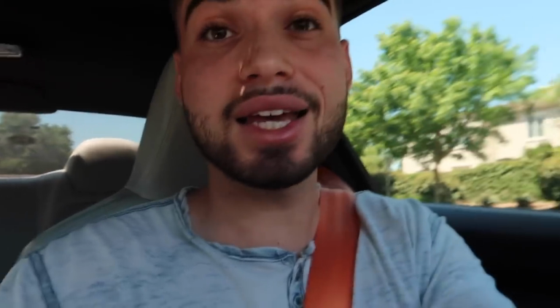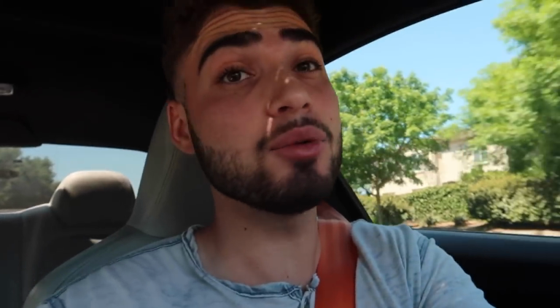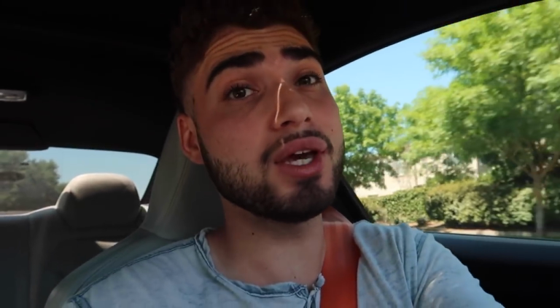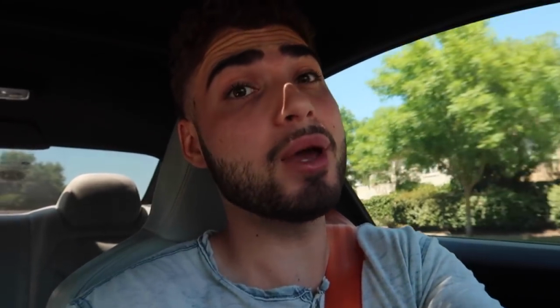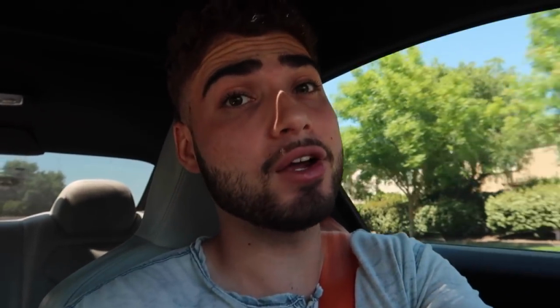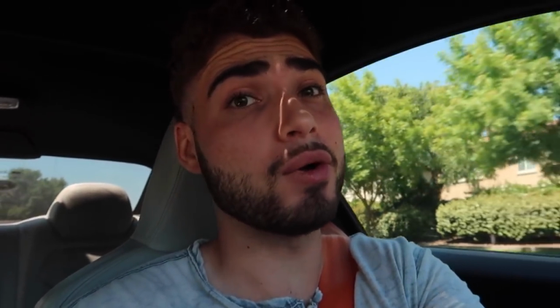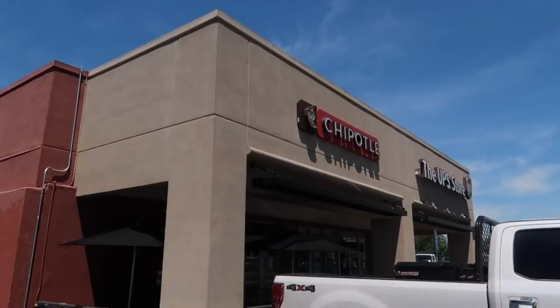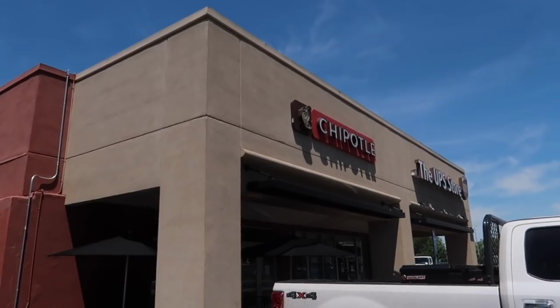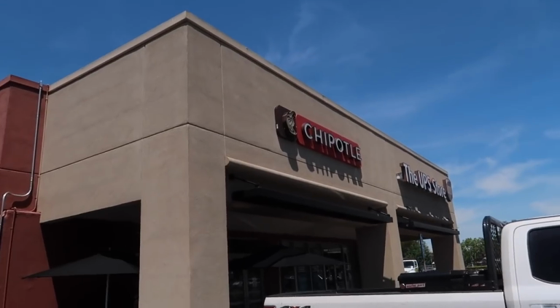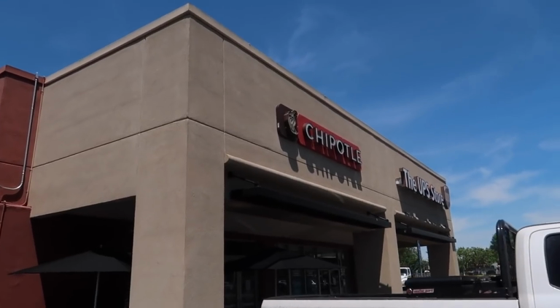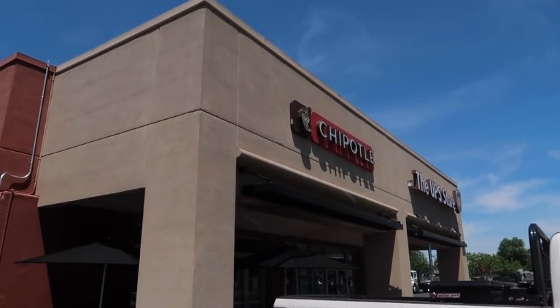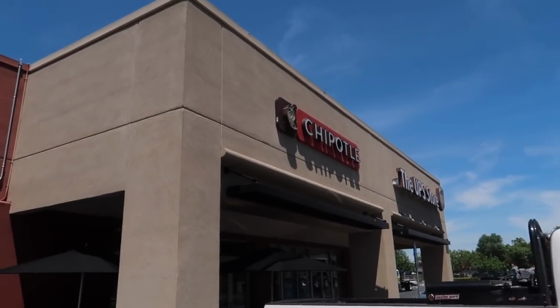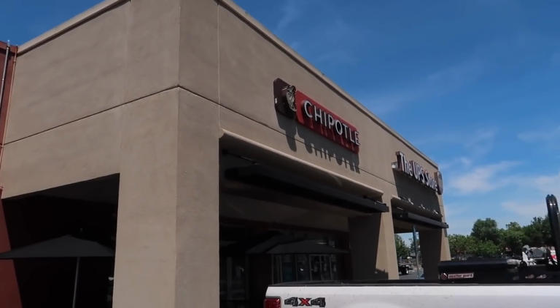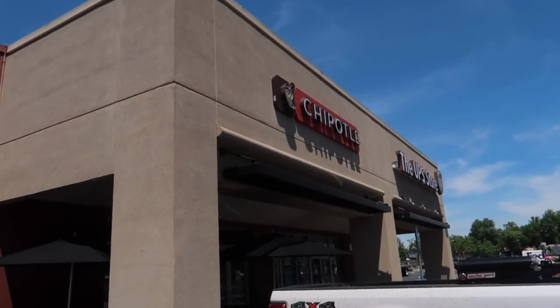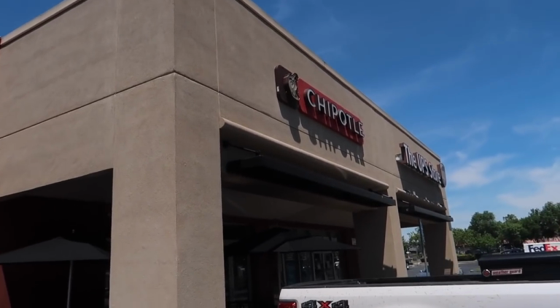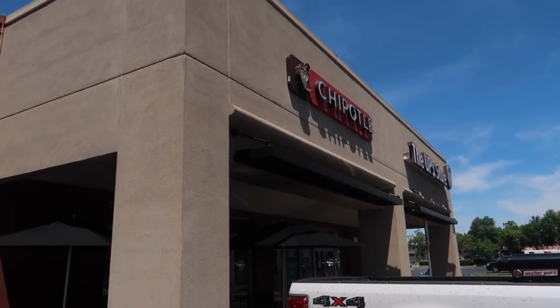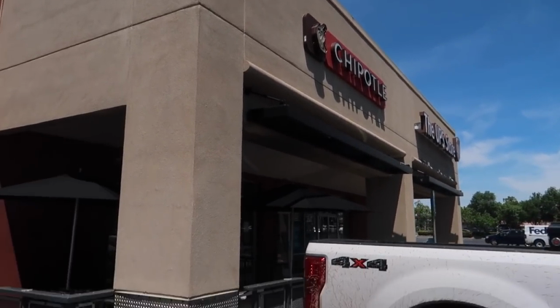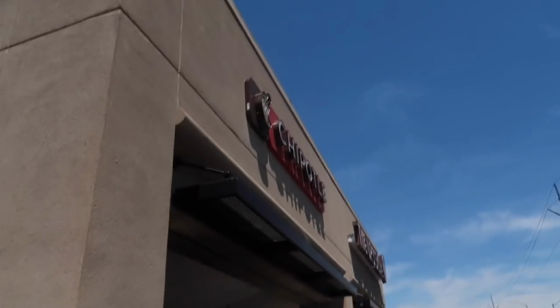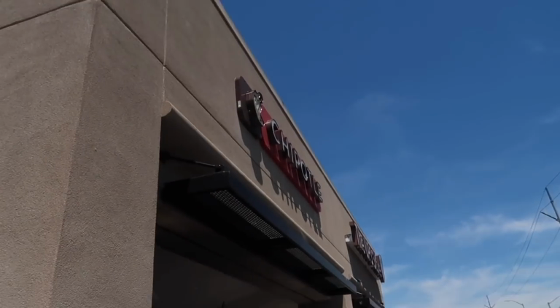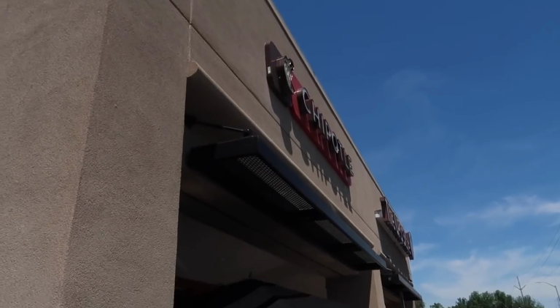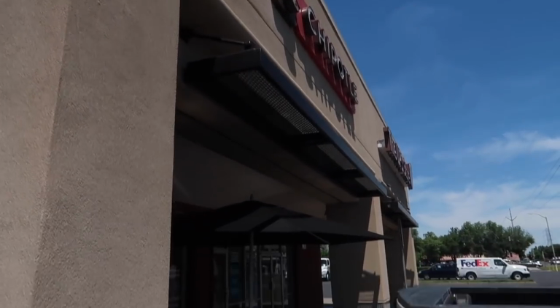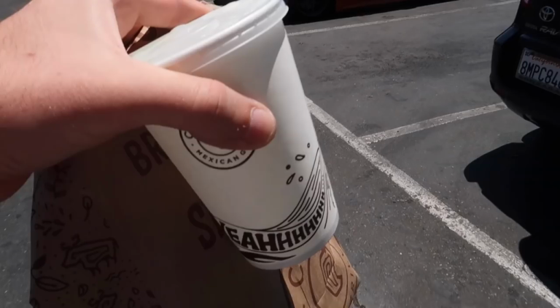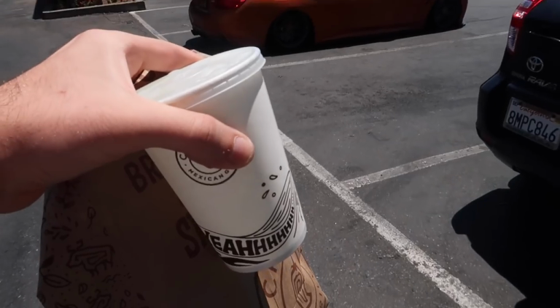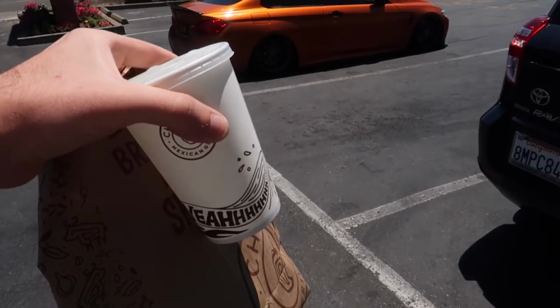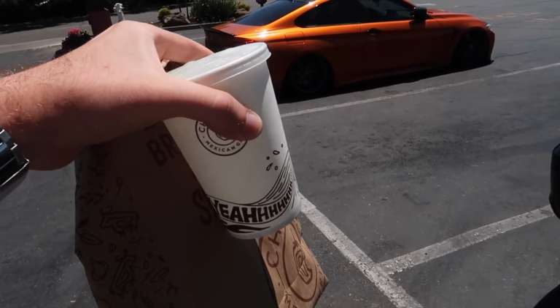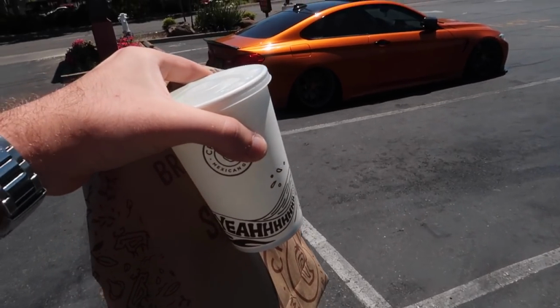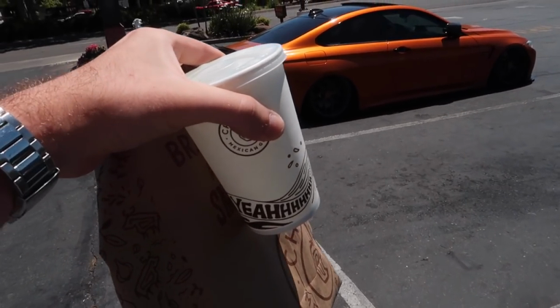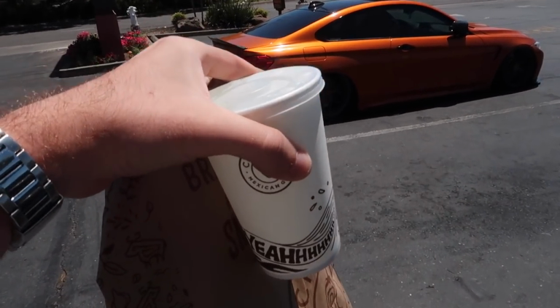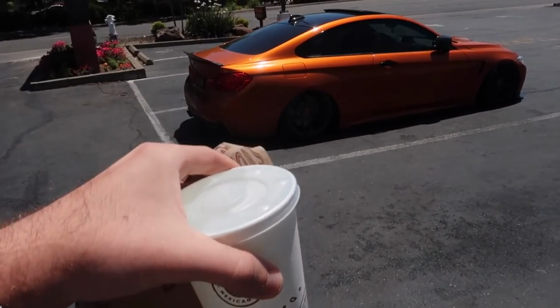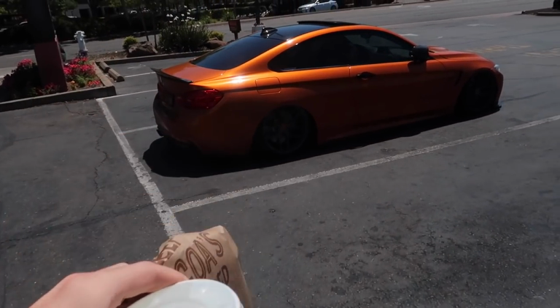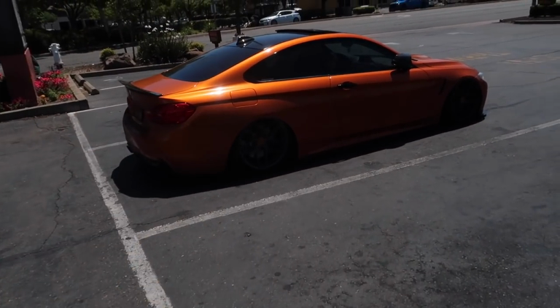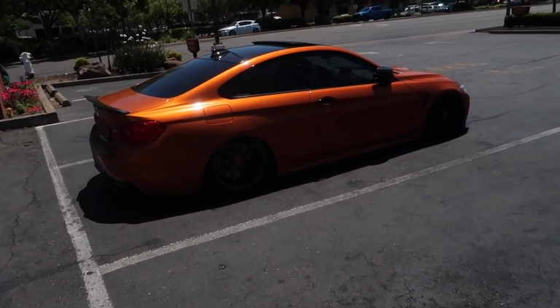It's gonna be a banger one. Just made it to Chipotle — hopefully they're open. Alright, just got some Chipotle. Let's head down to the shop.